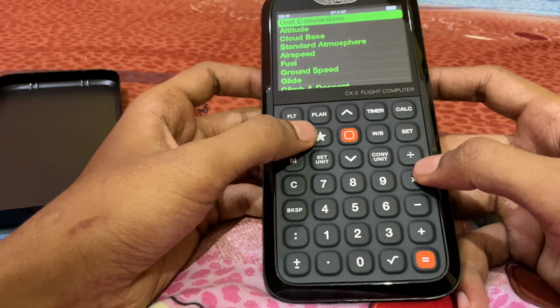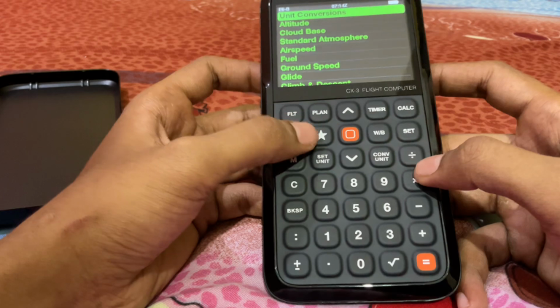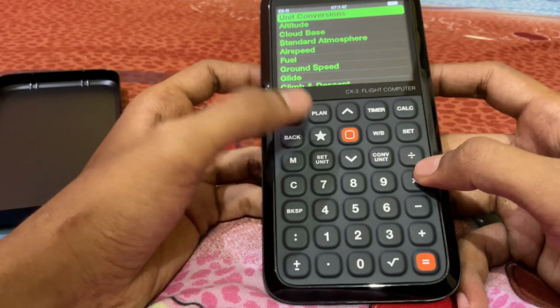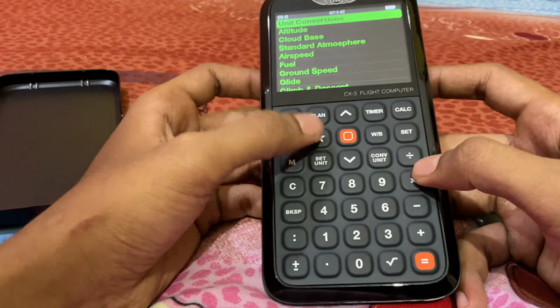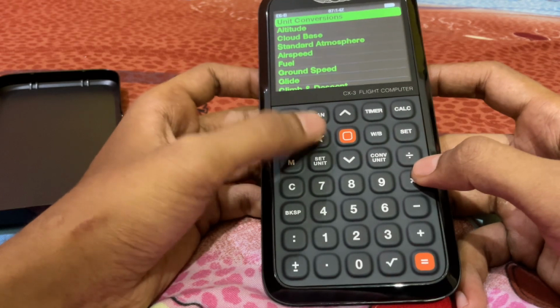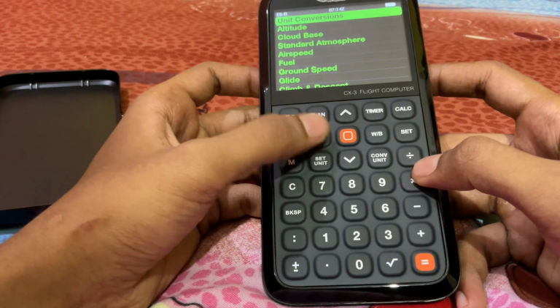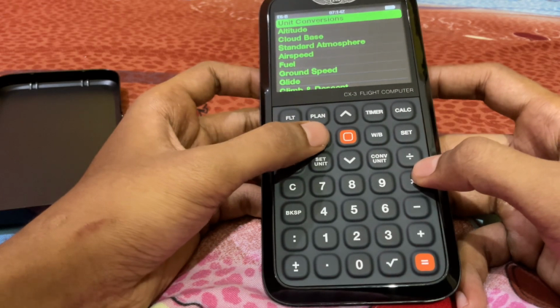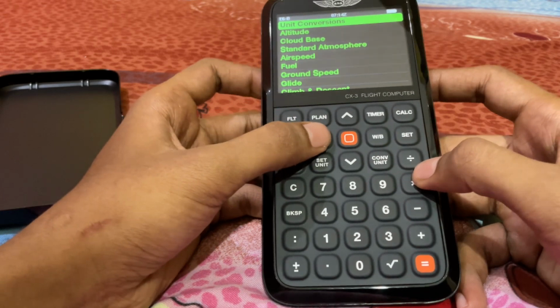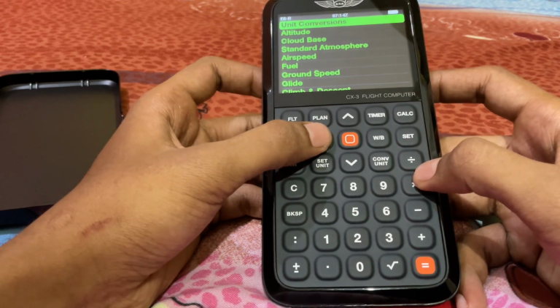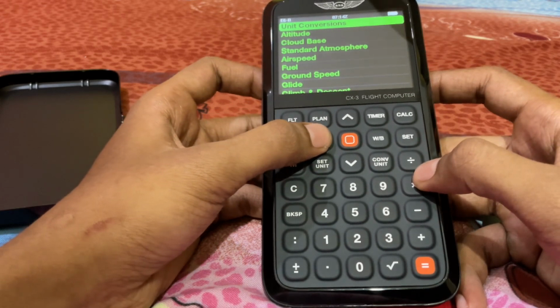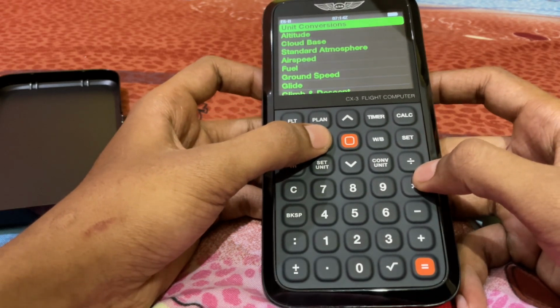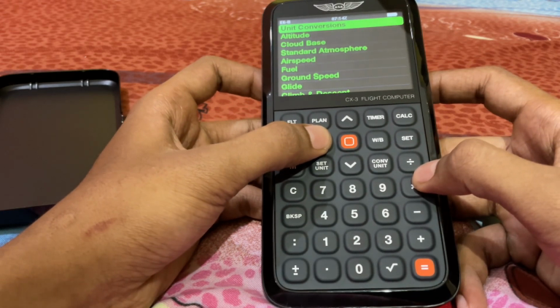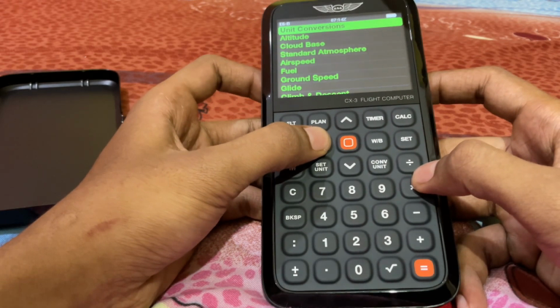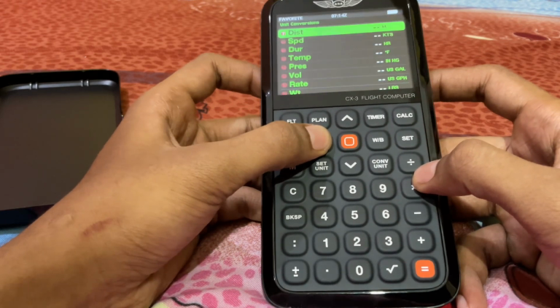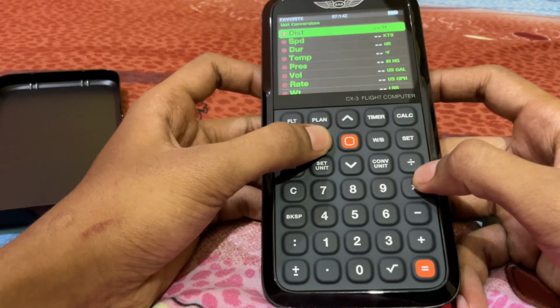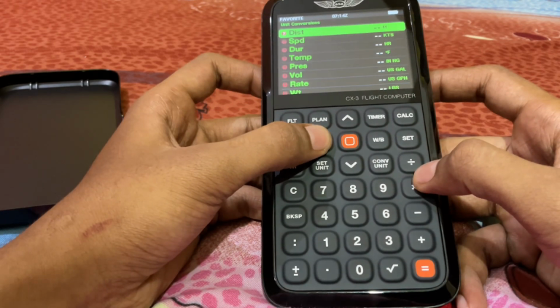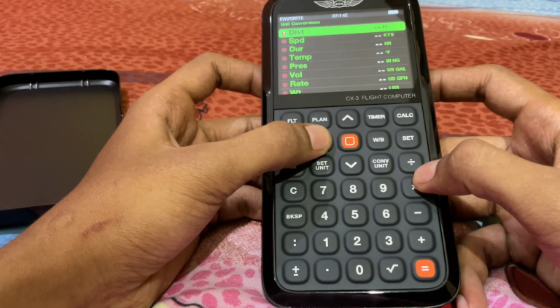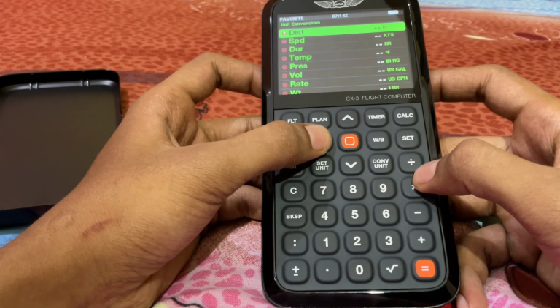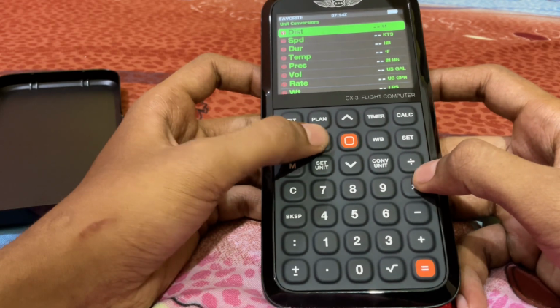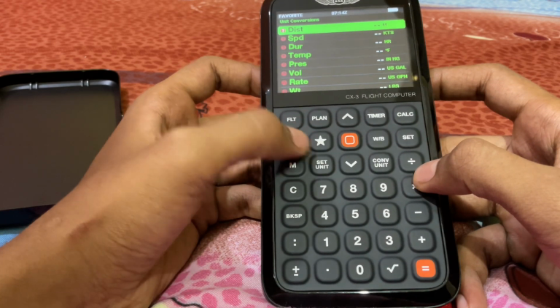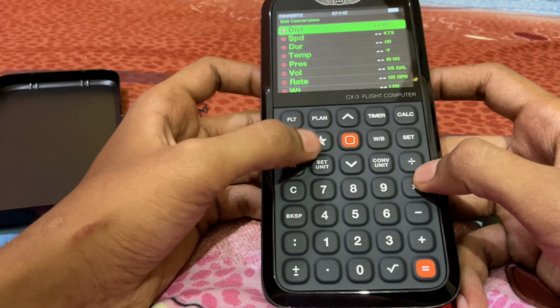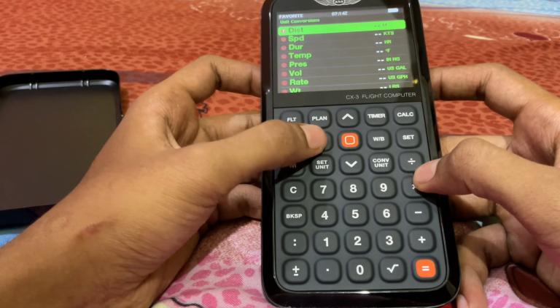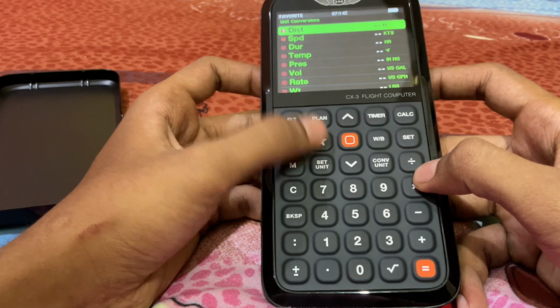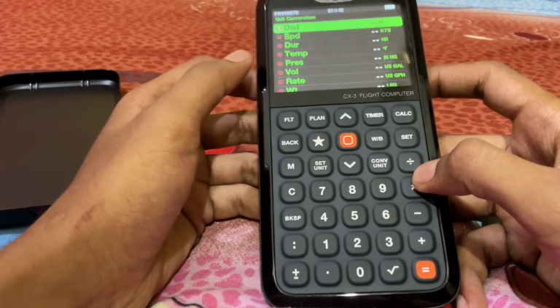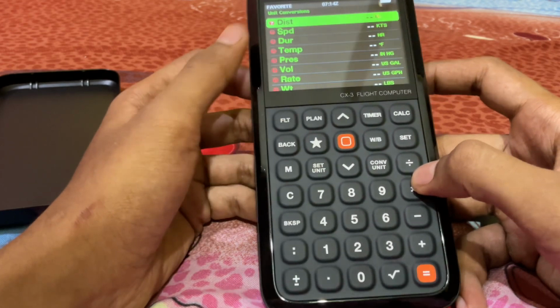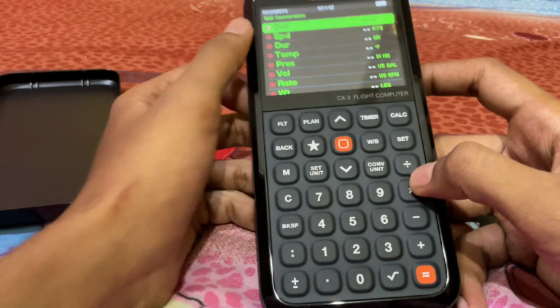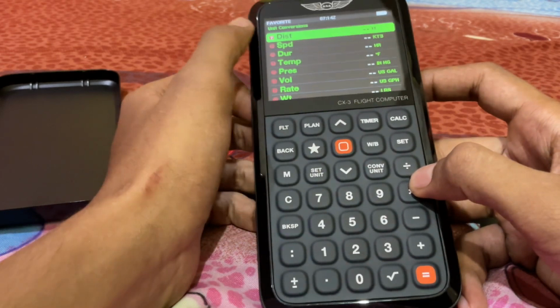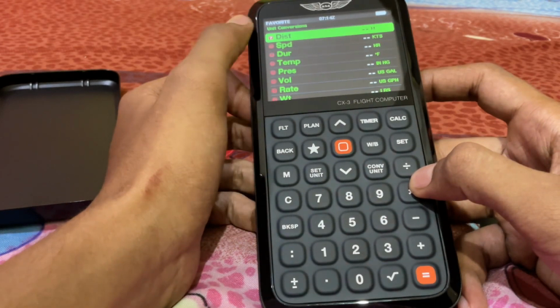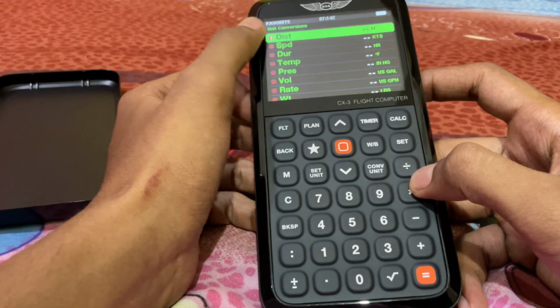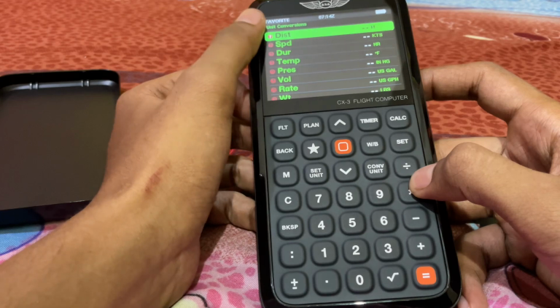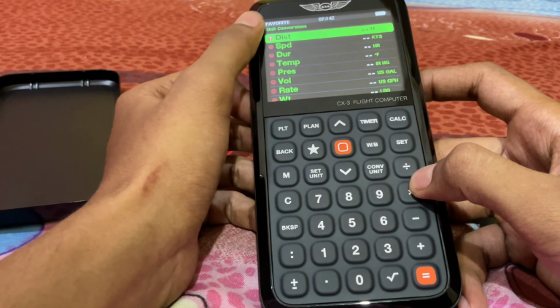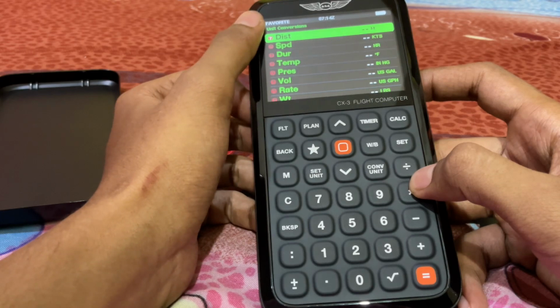This is the favorite button — you can see here it says 'favorite'.